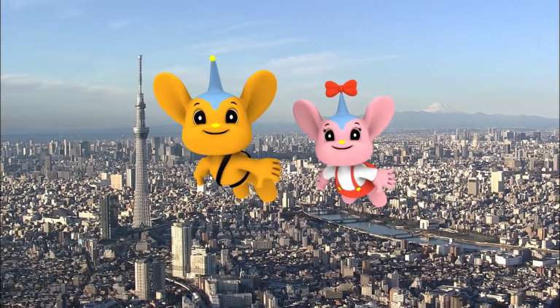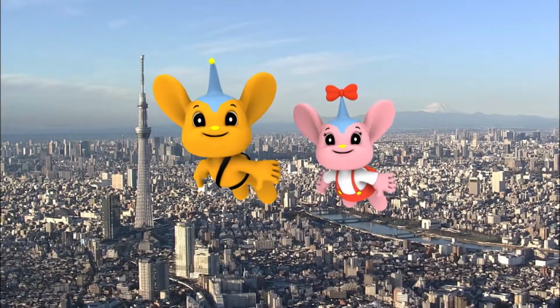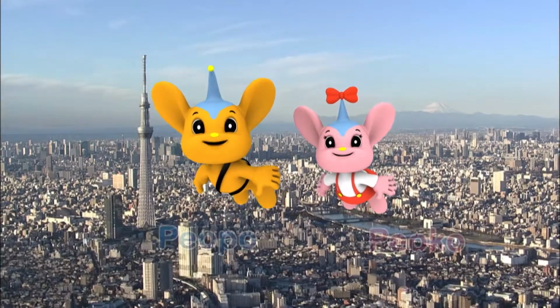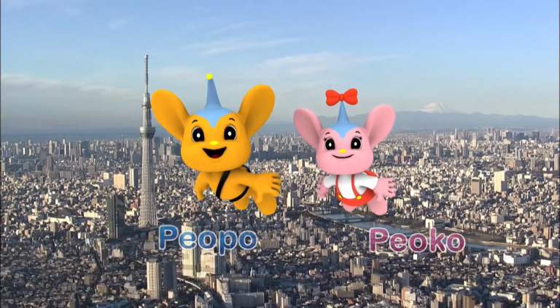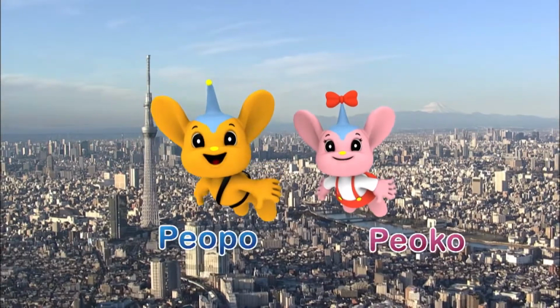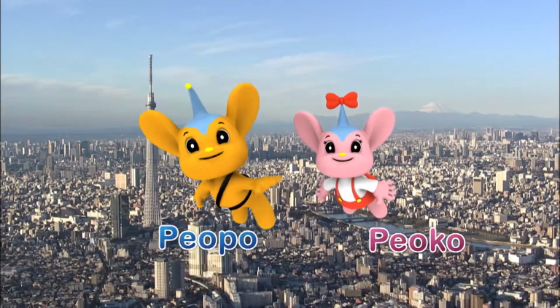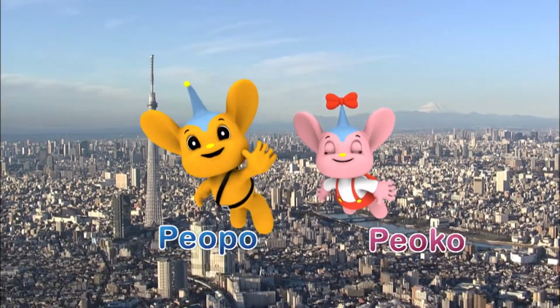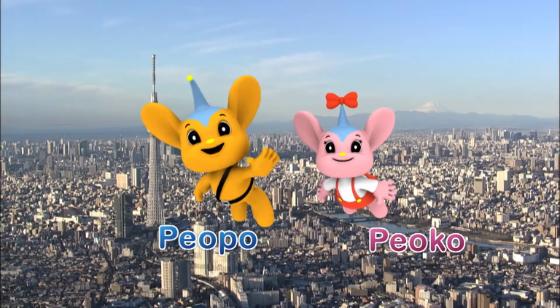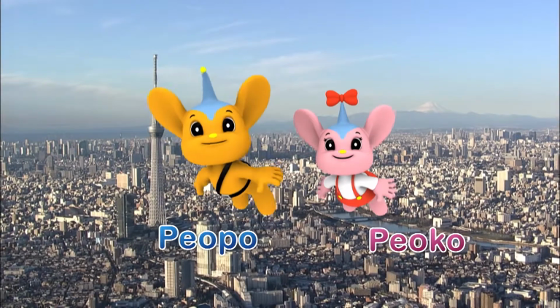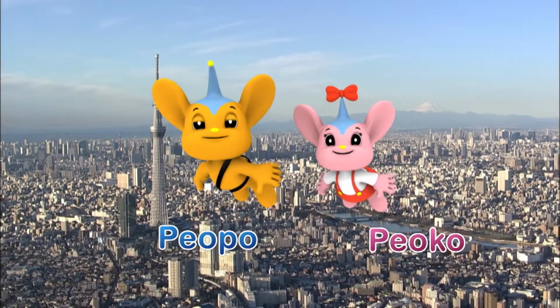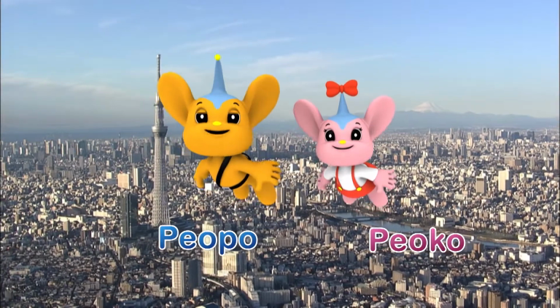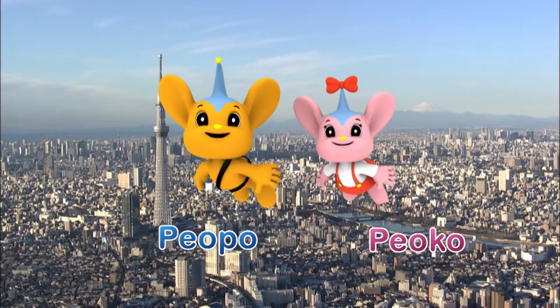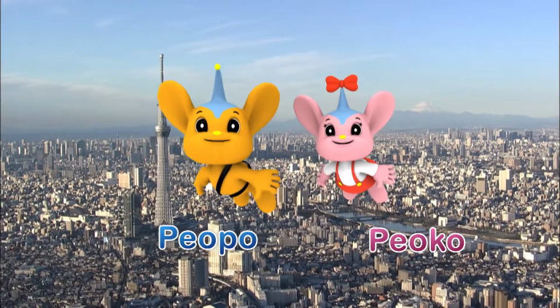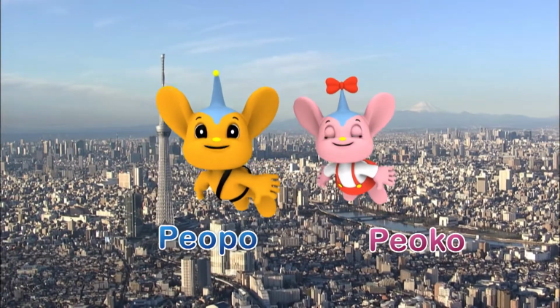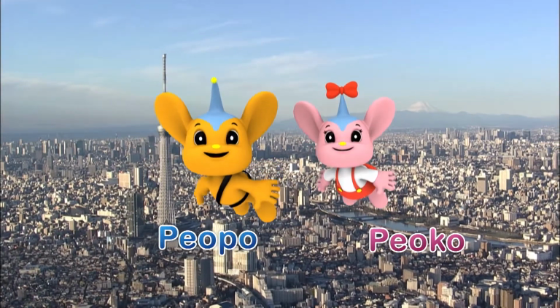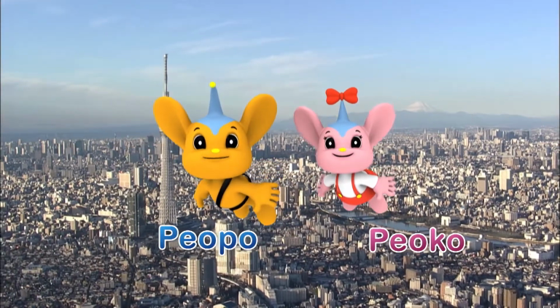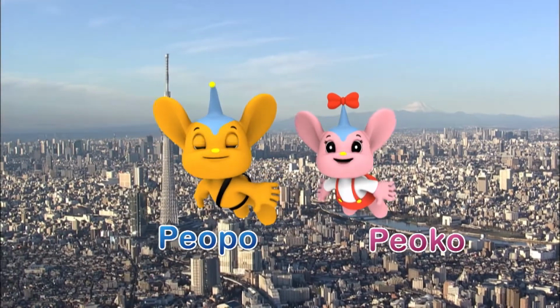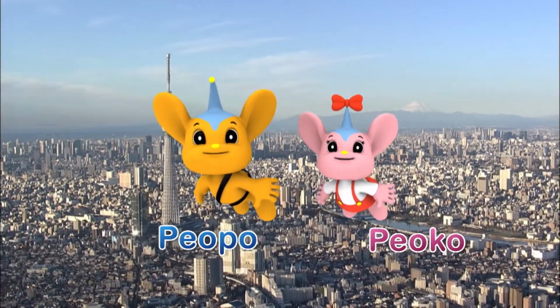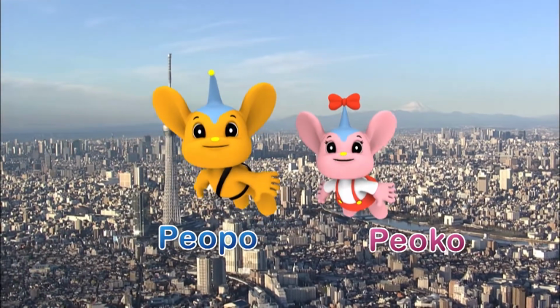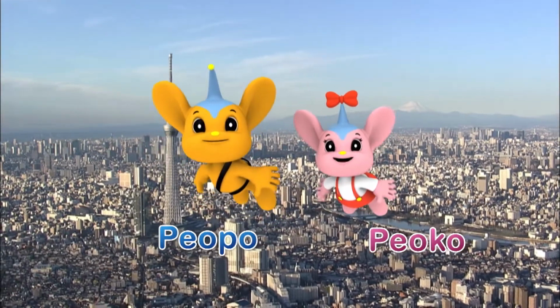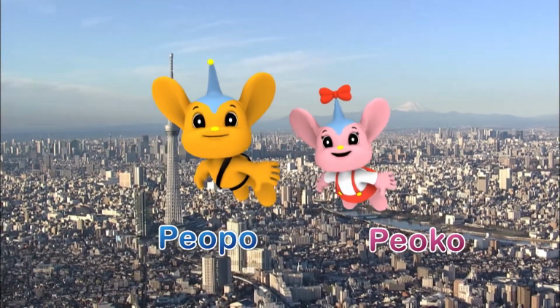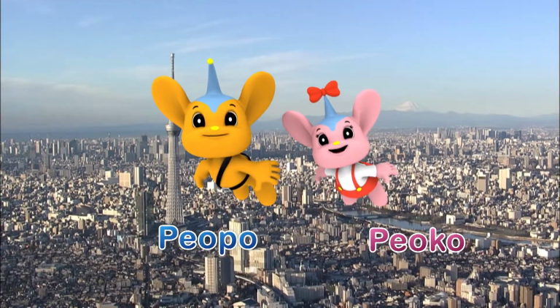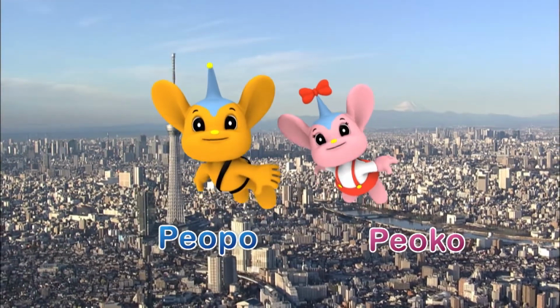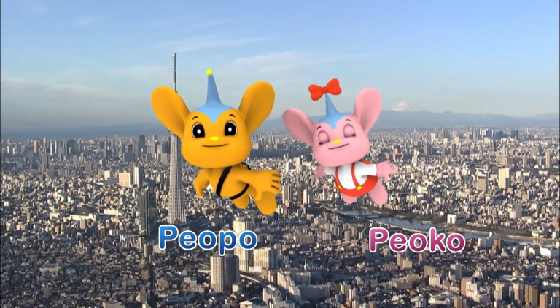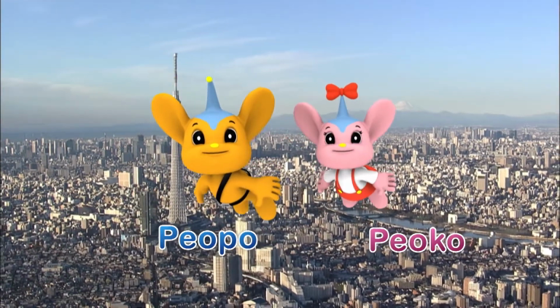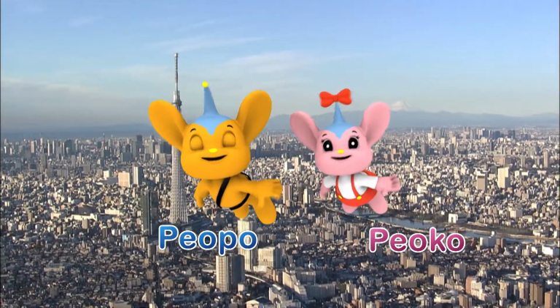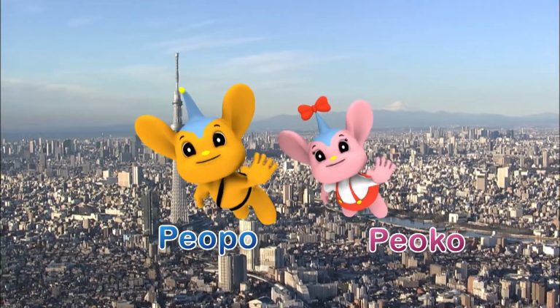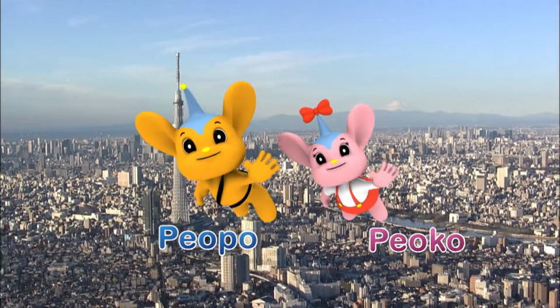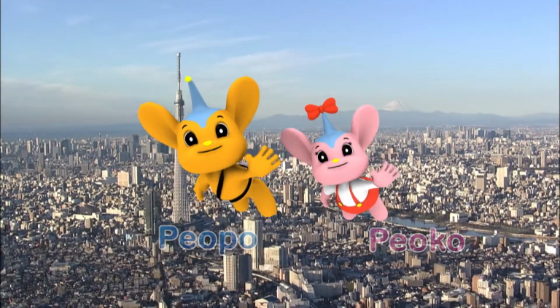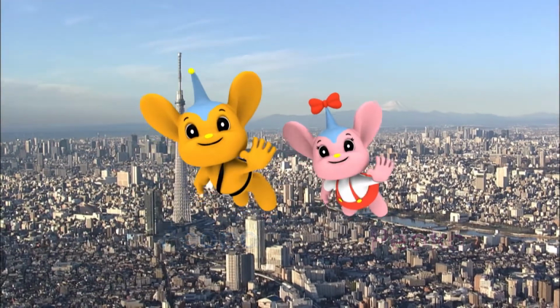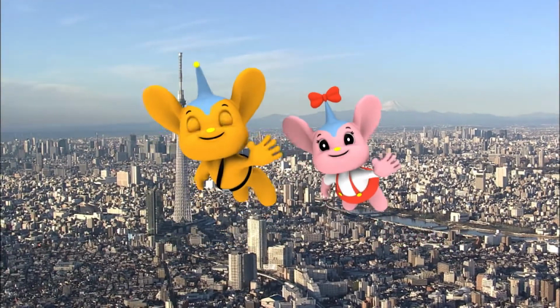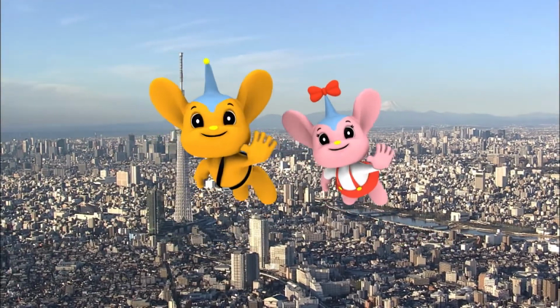Hi everybody. I'm Peepo. Nice to meet you.